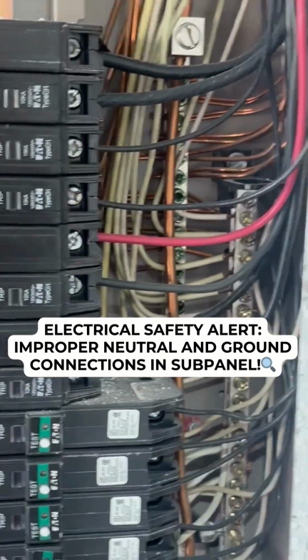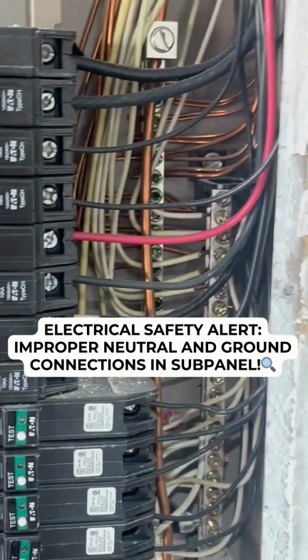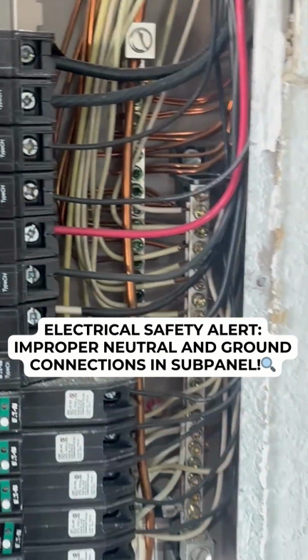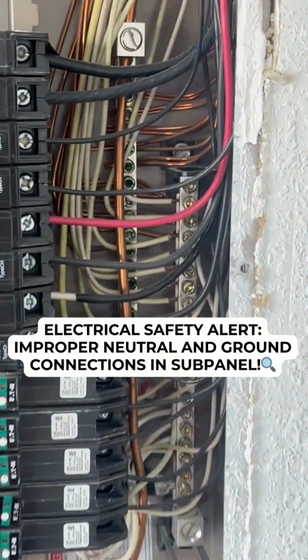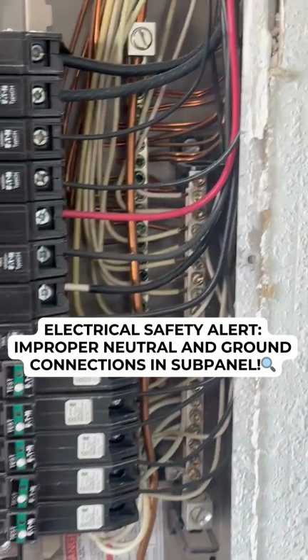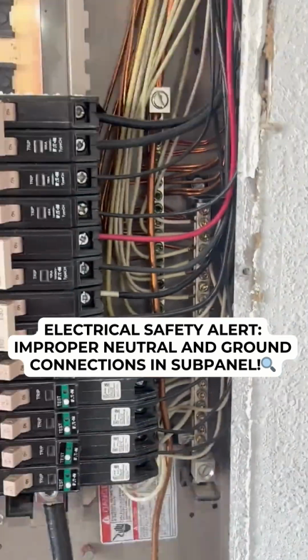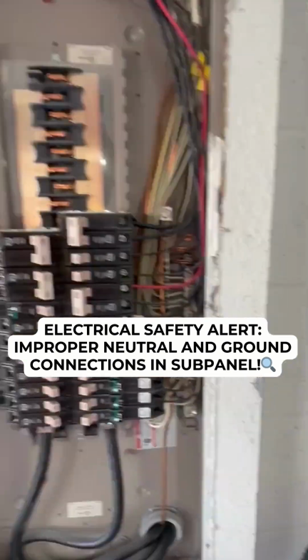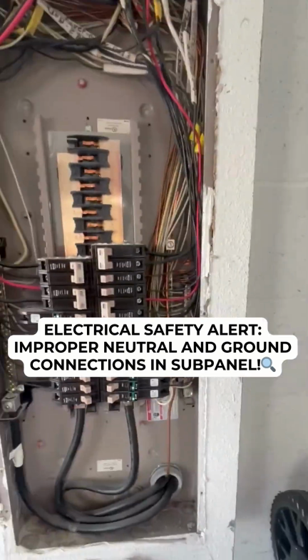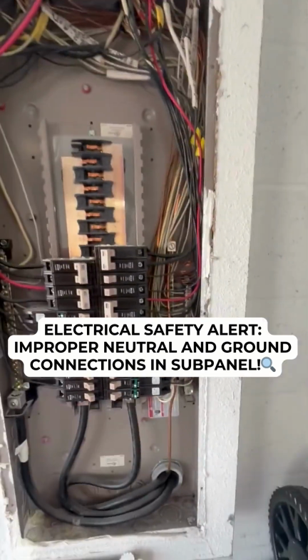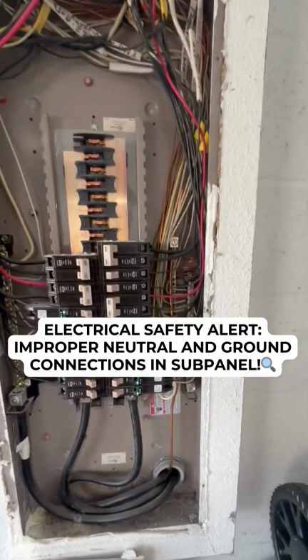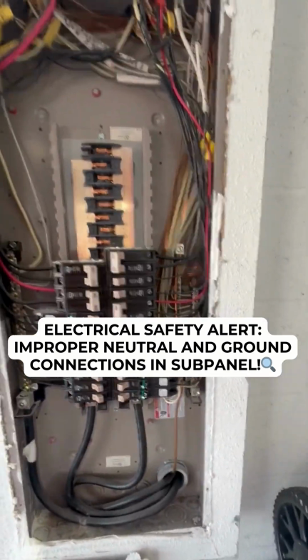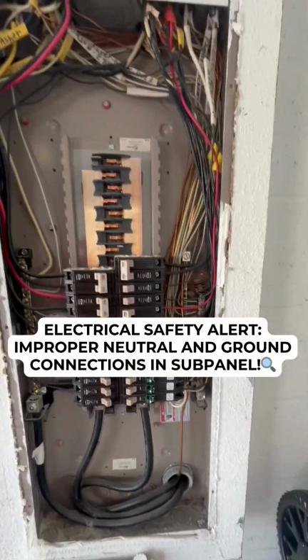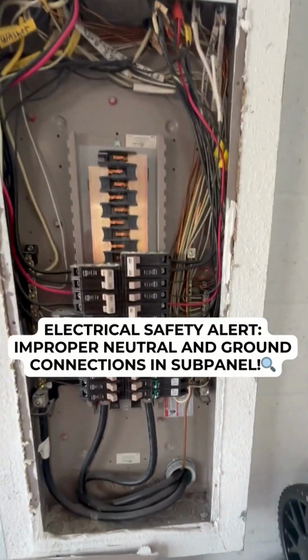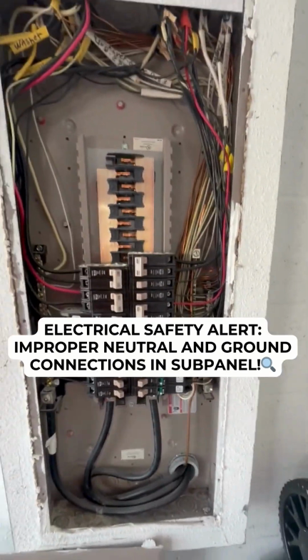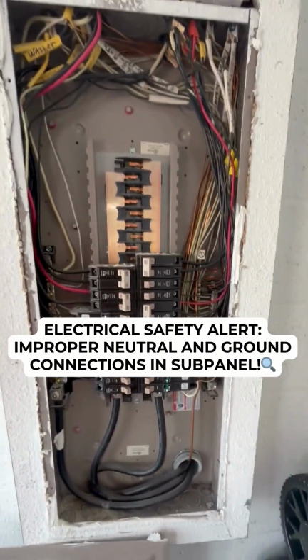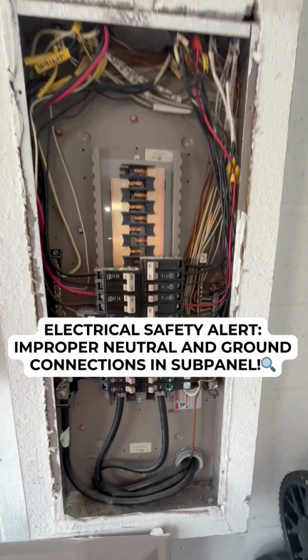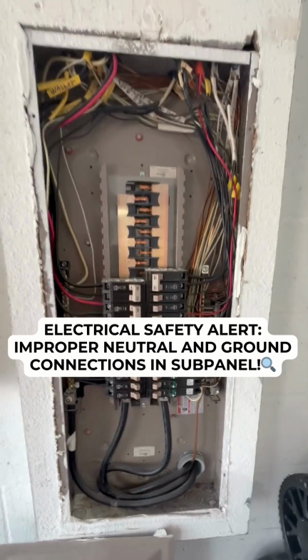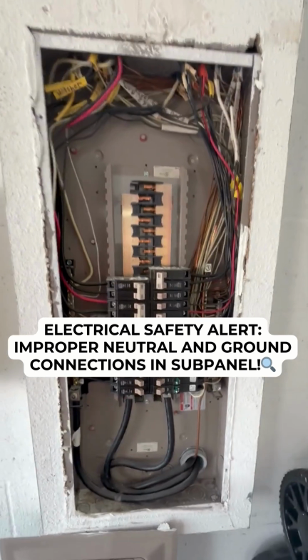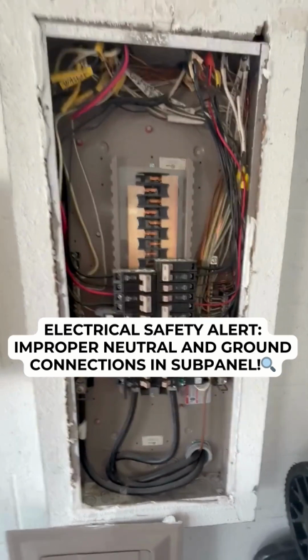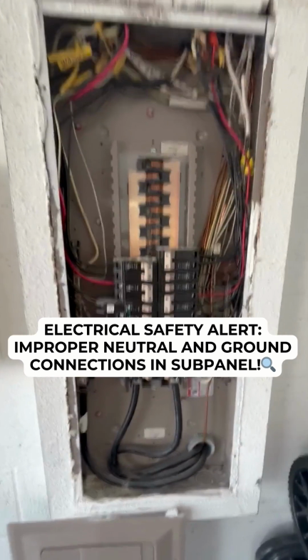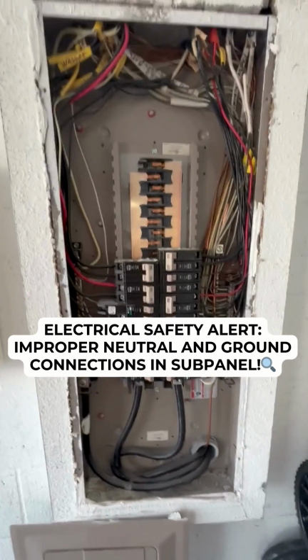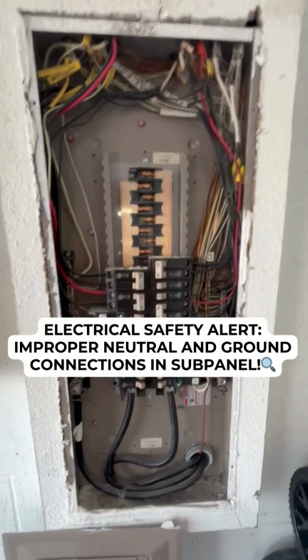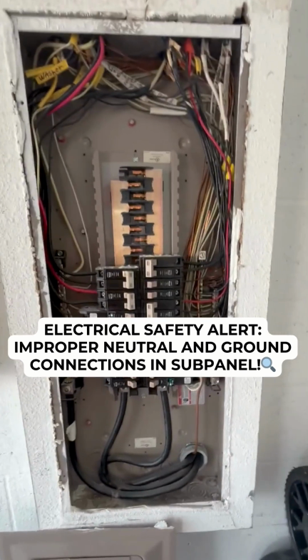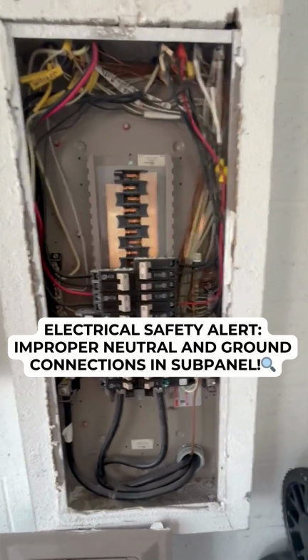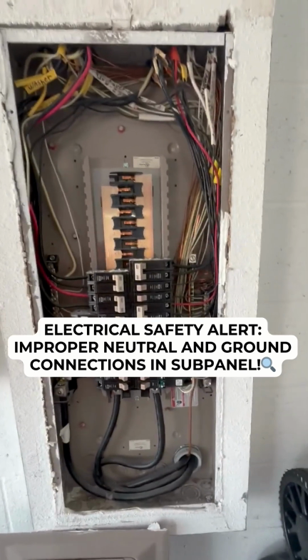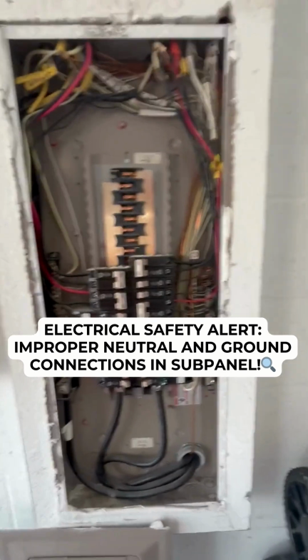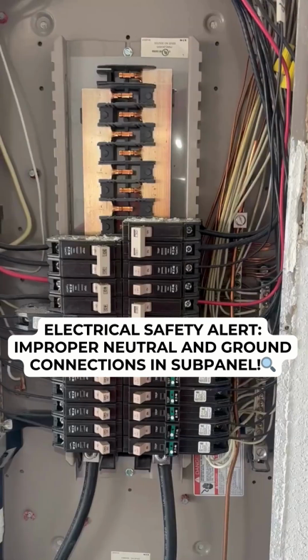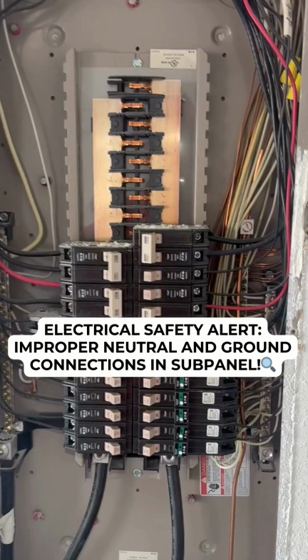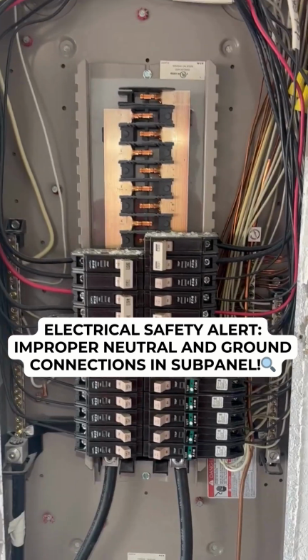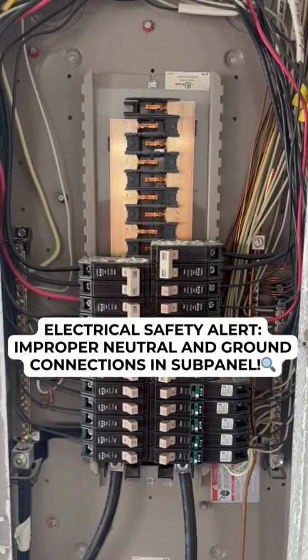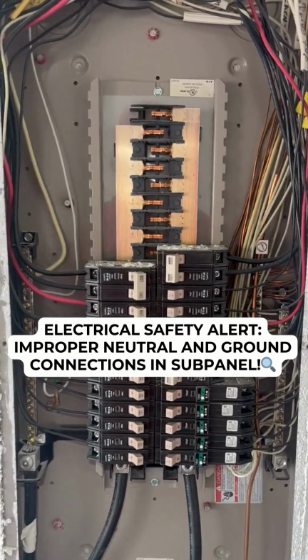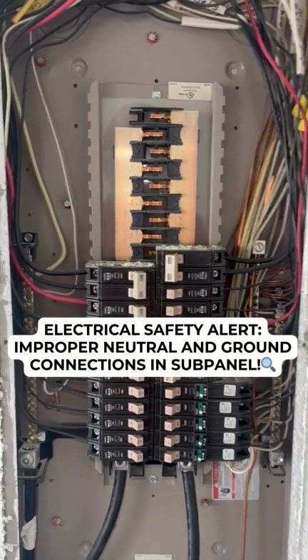Always be inspecting. Good afternoon team.